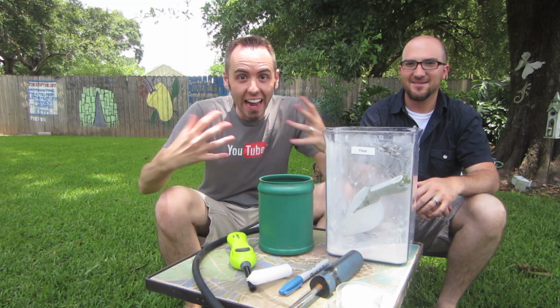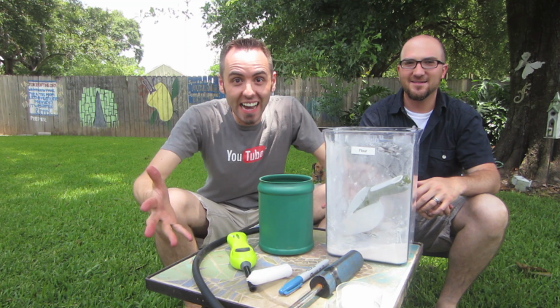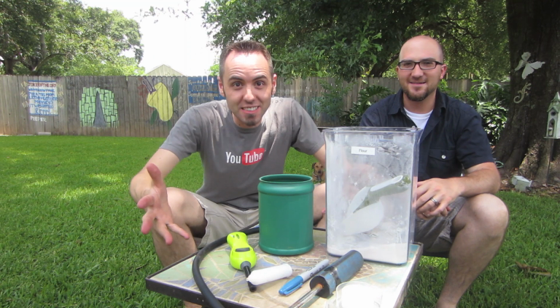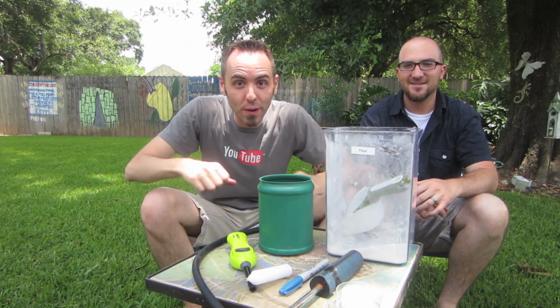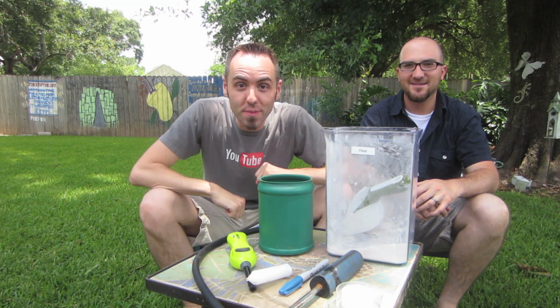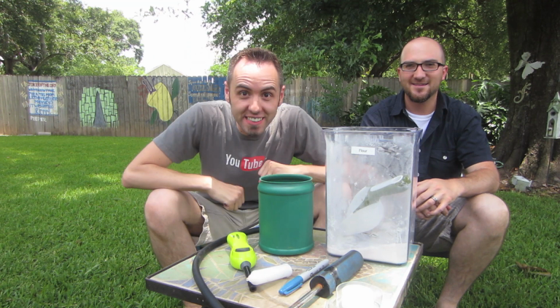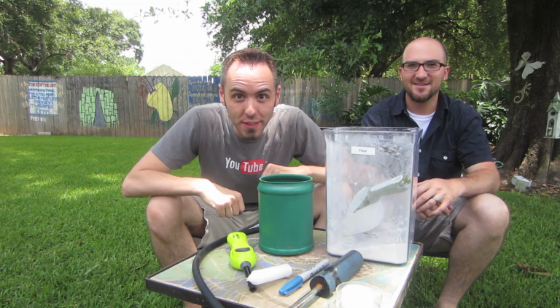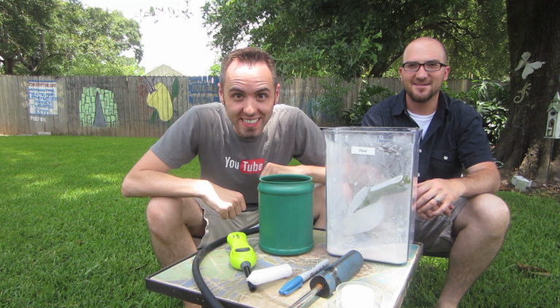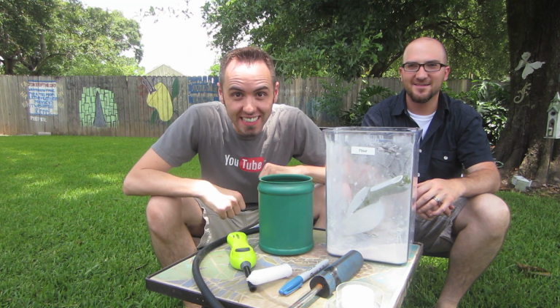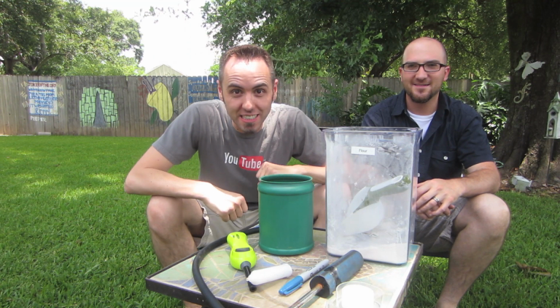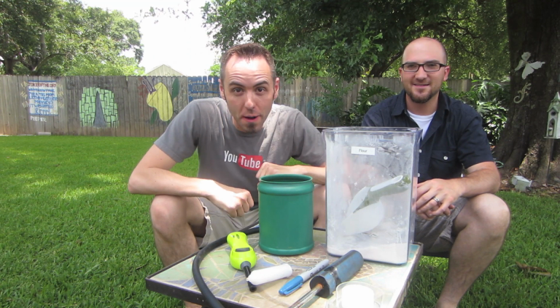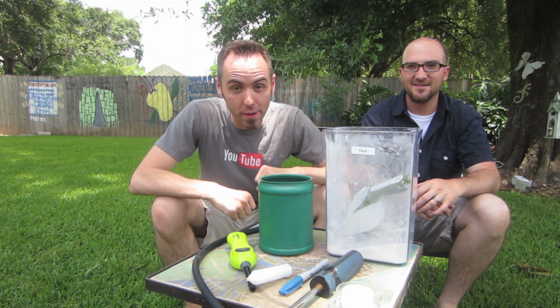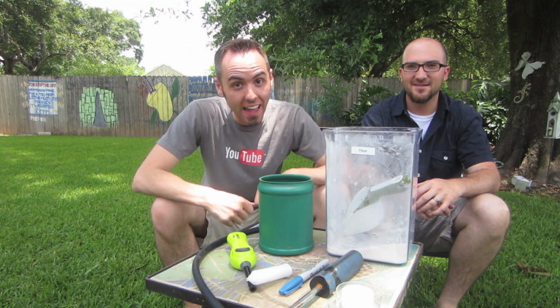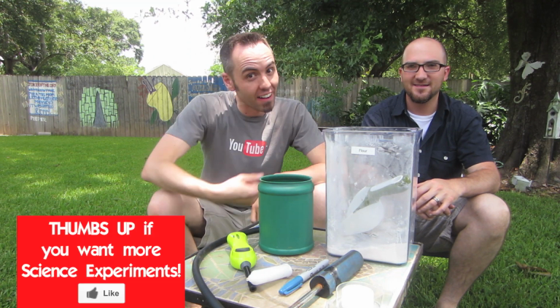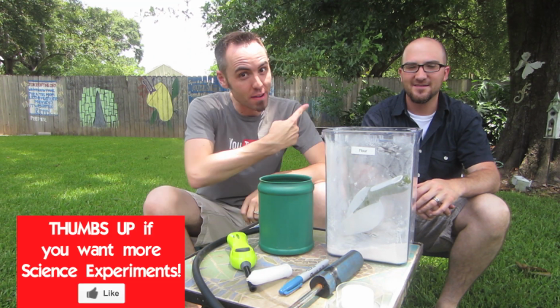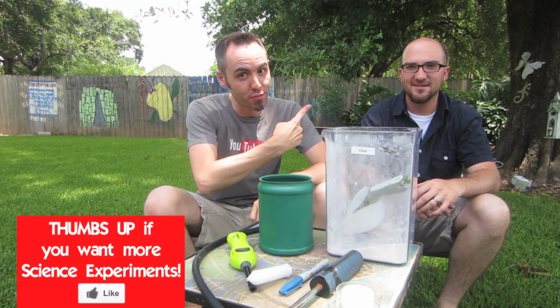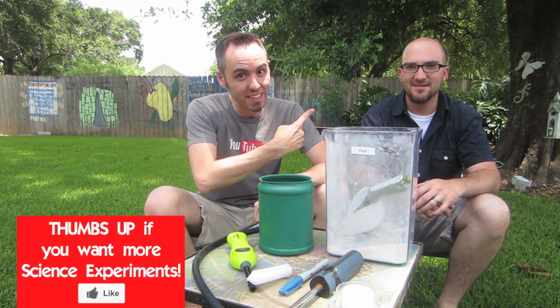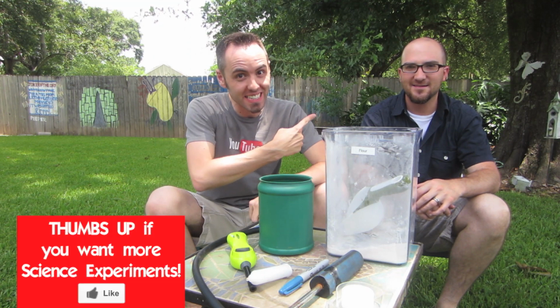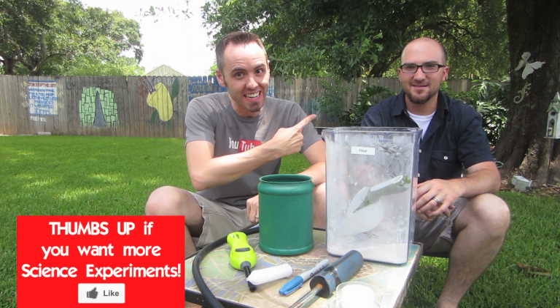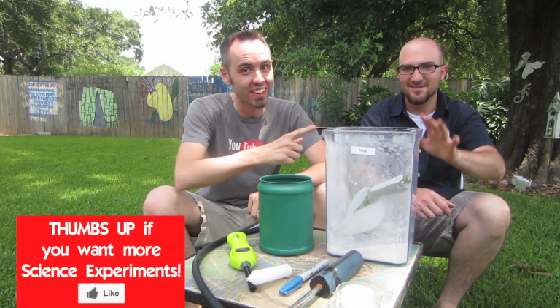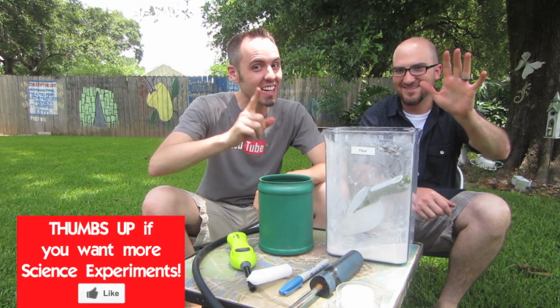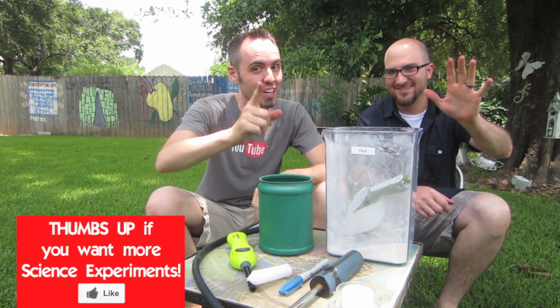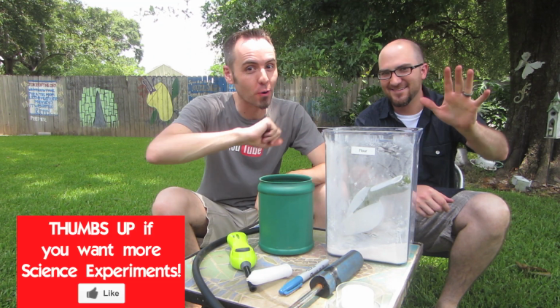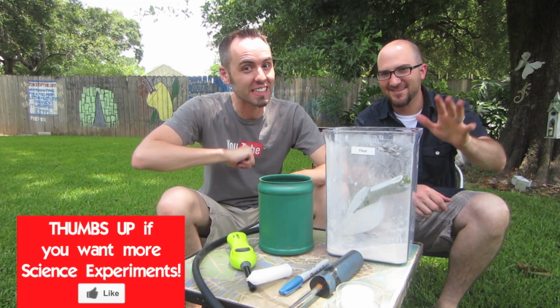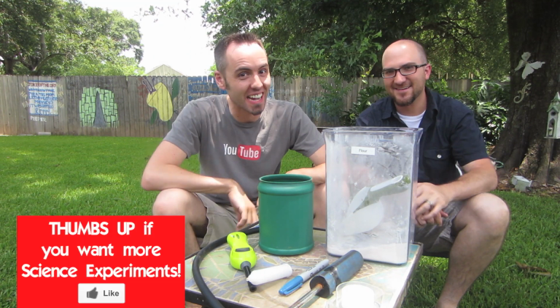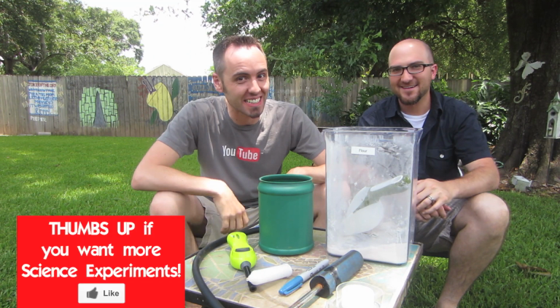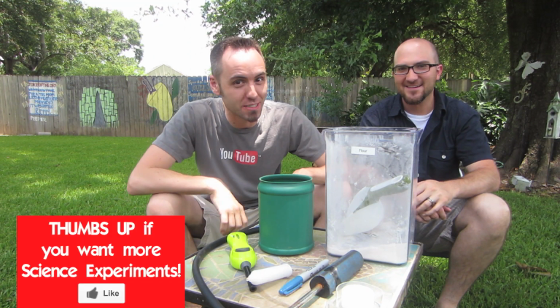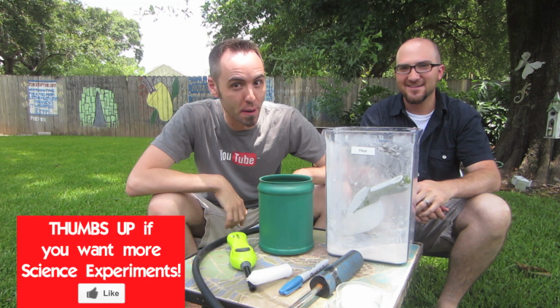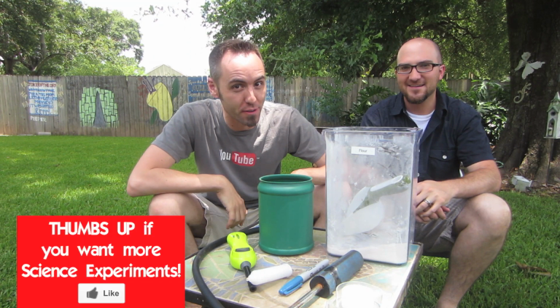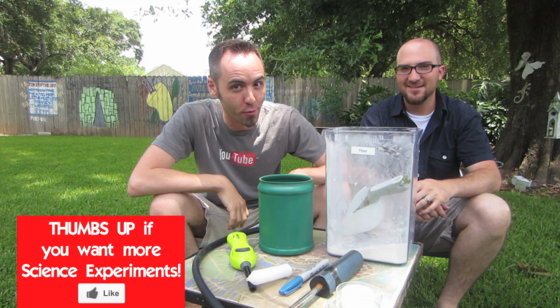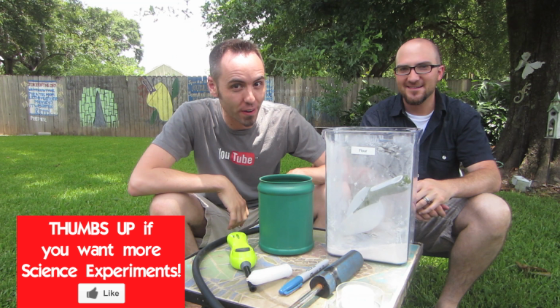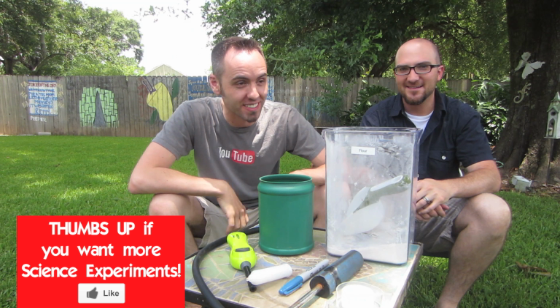Hey guys, welcome to this week's science experiment. I've got my friend Zeke here and he has a great science experiment for us.